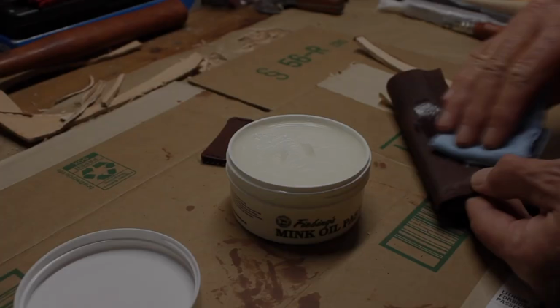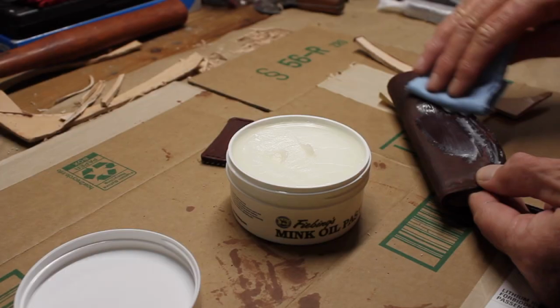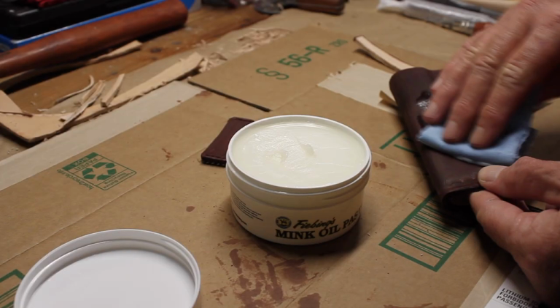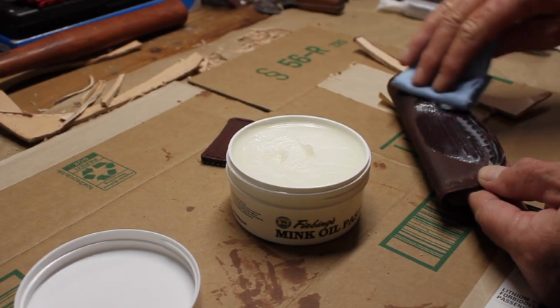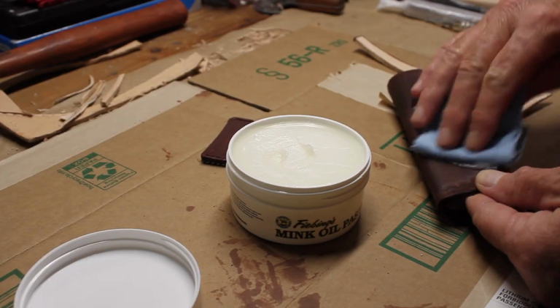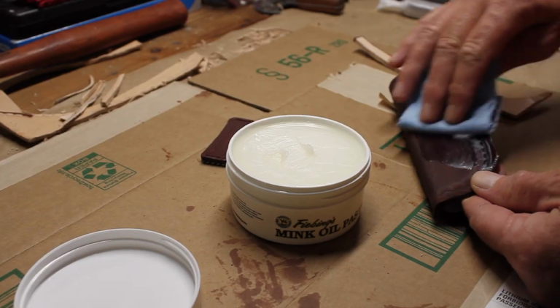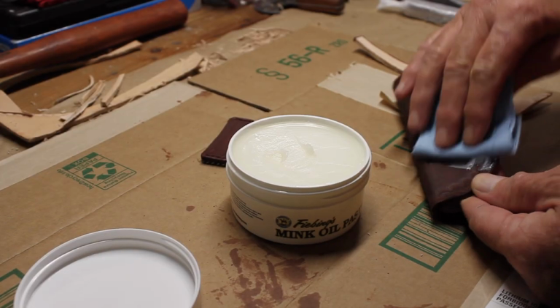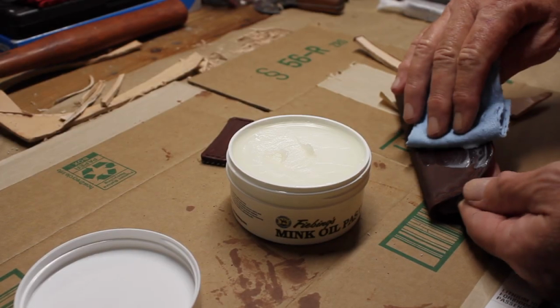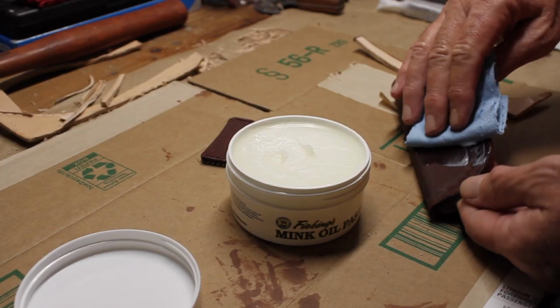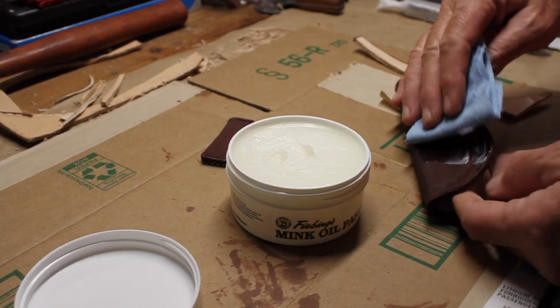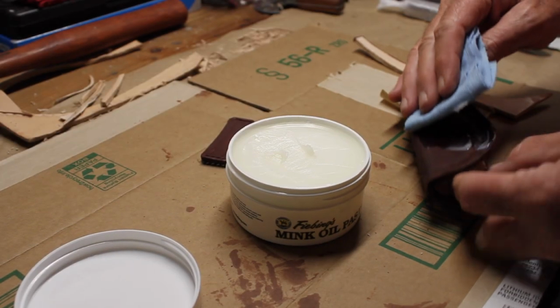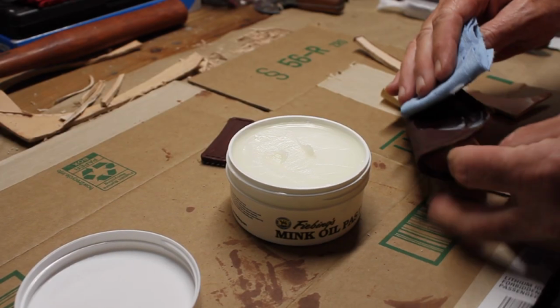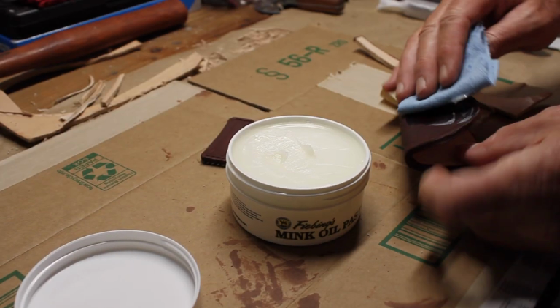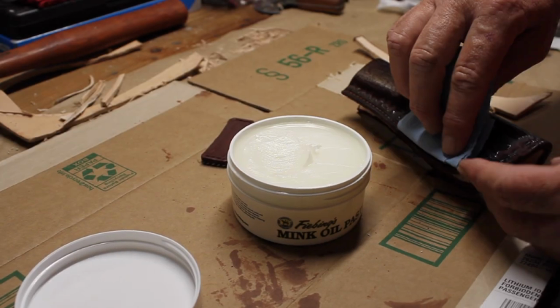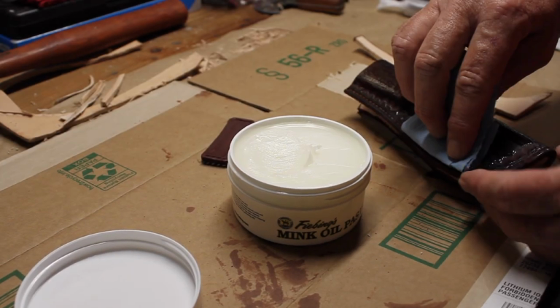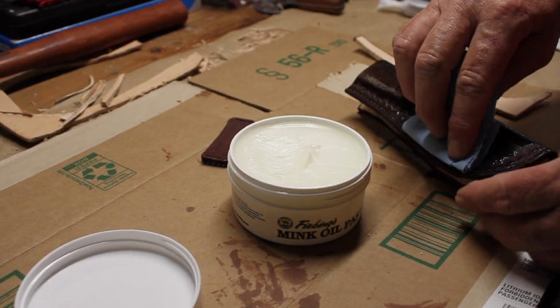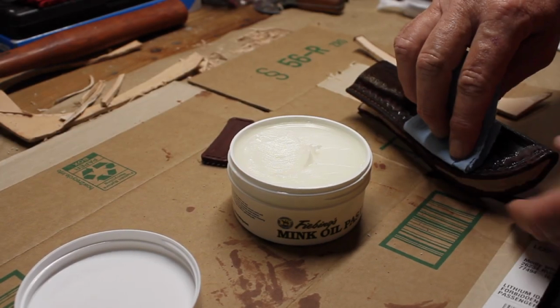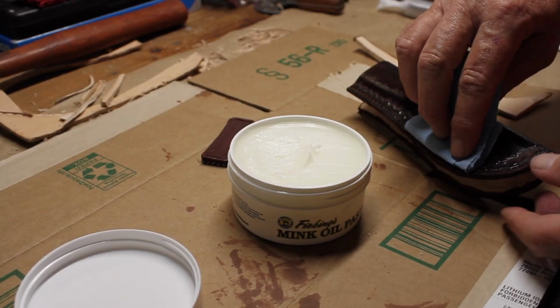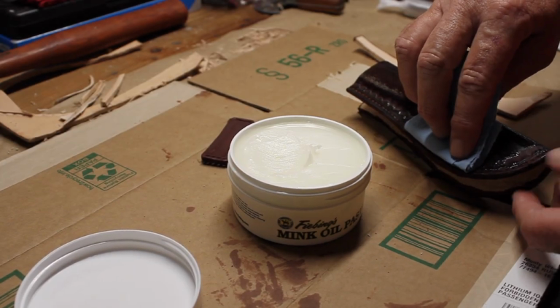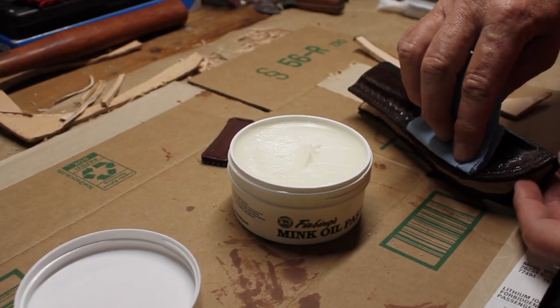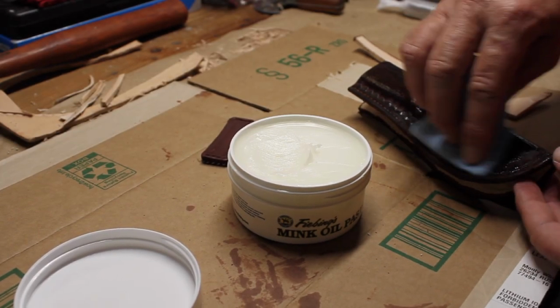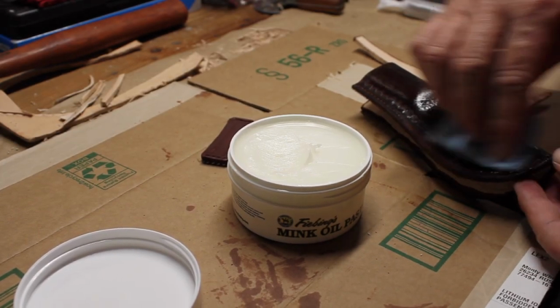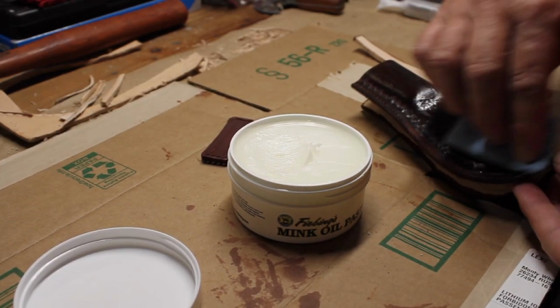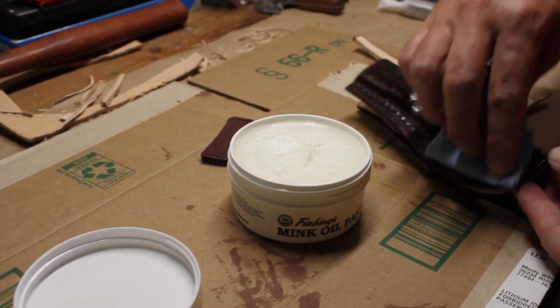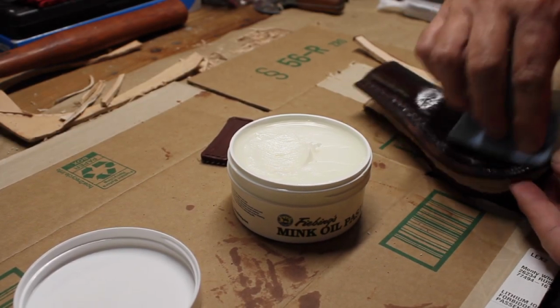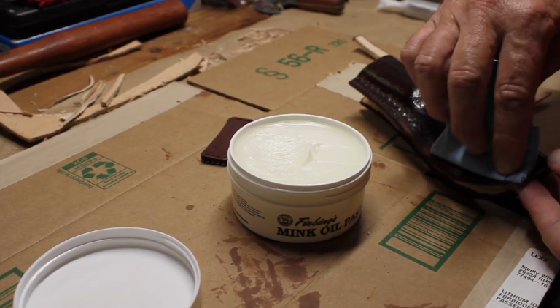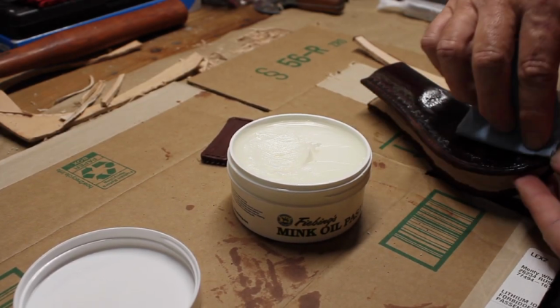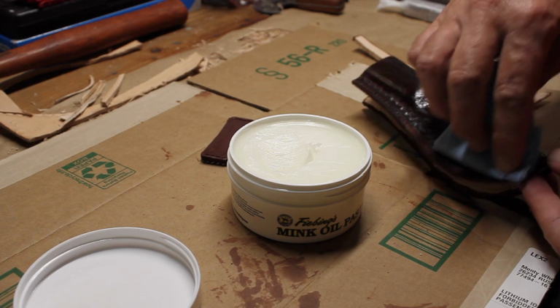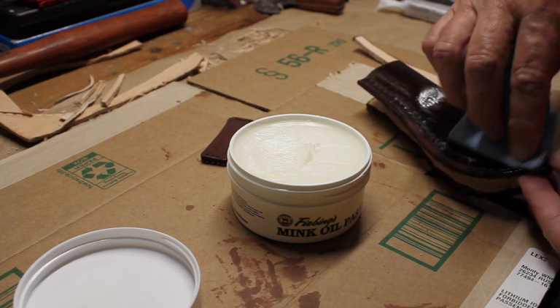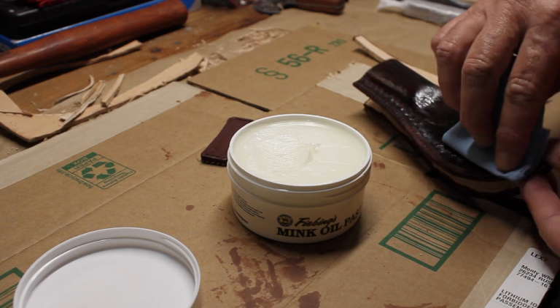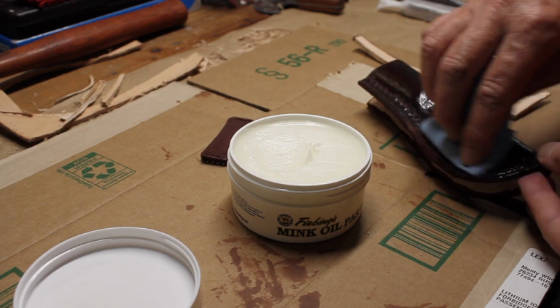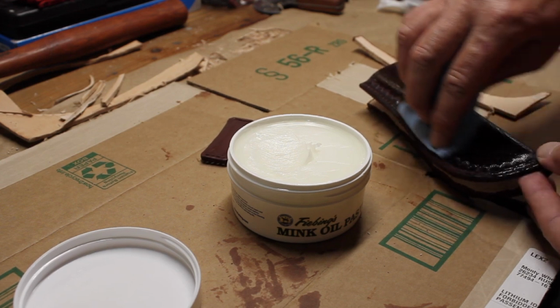Once the dye was dry, I applied some mink oil to help waterproof and protect the leather.